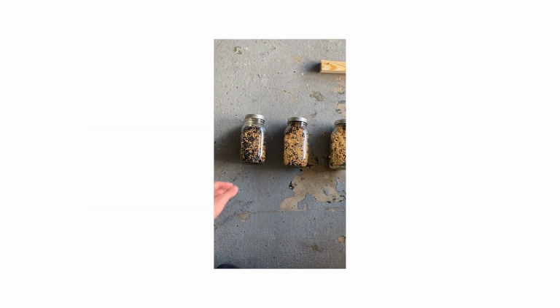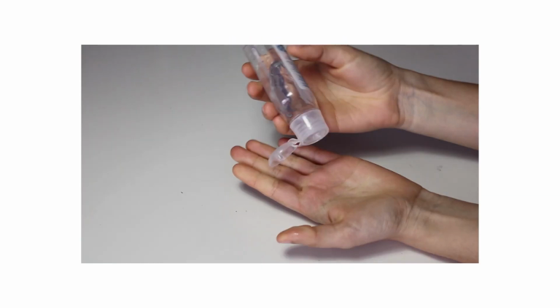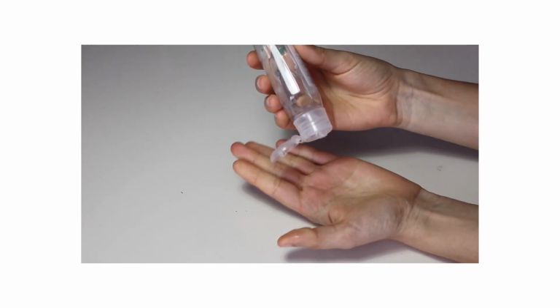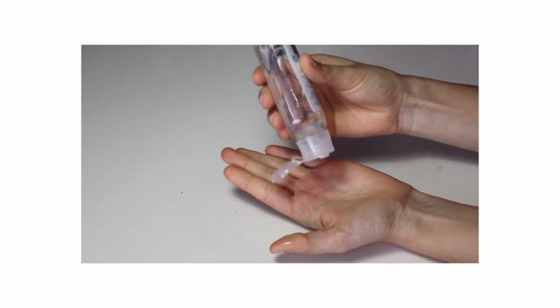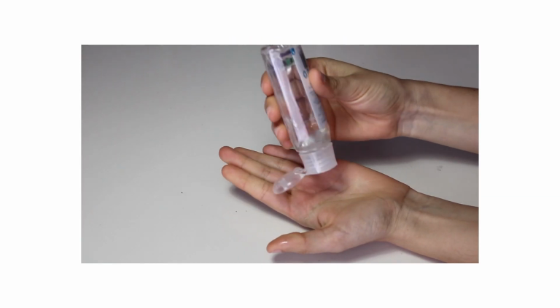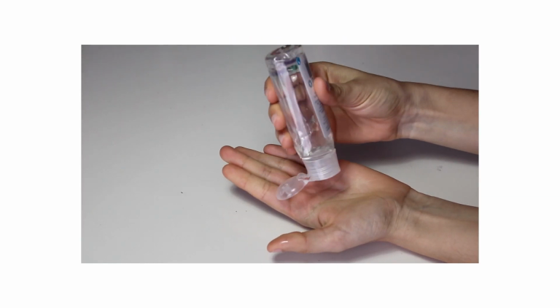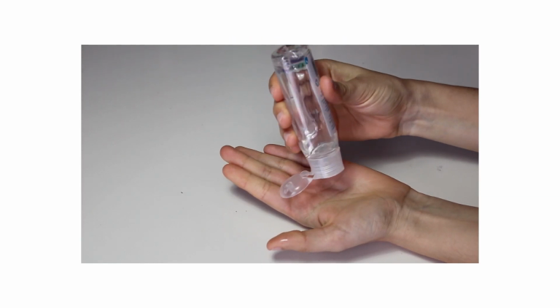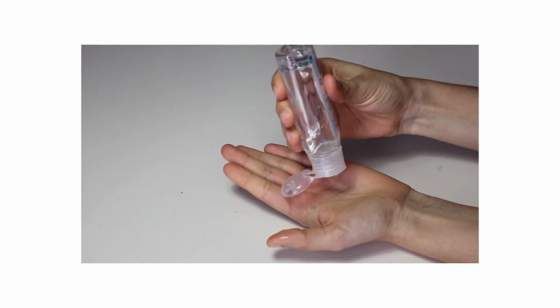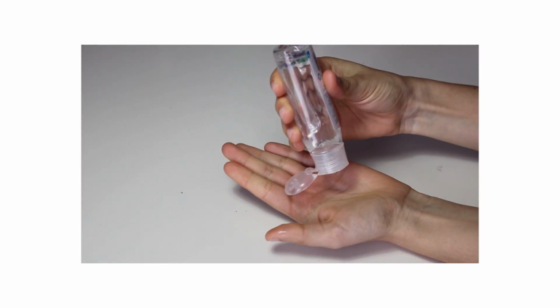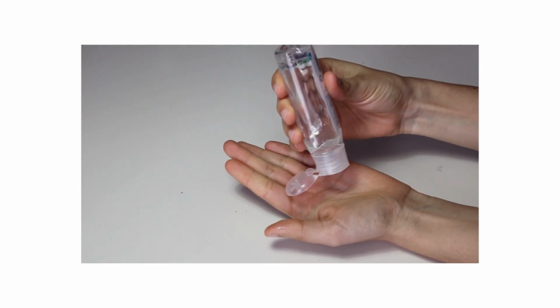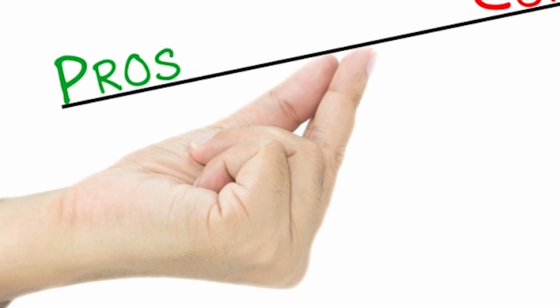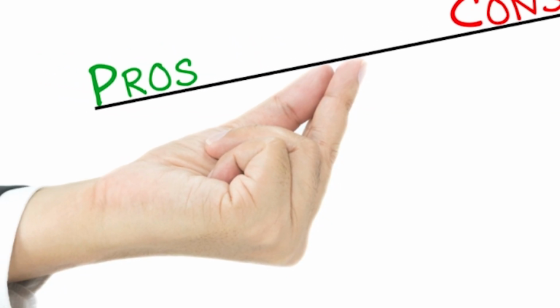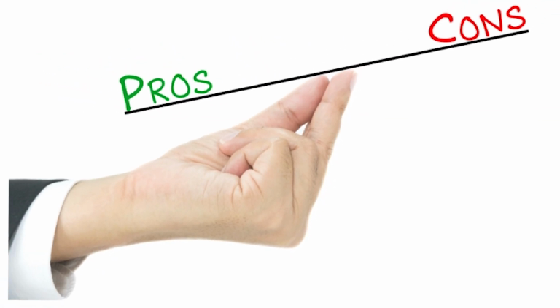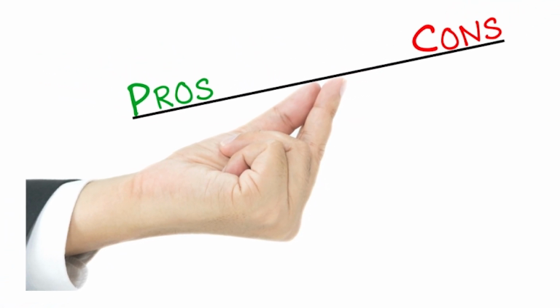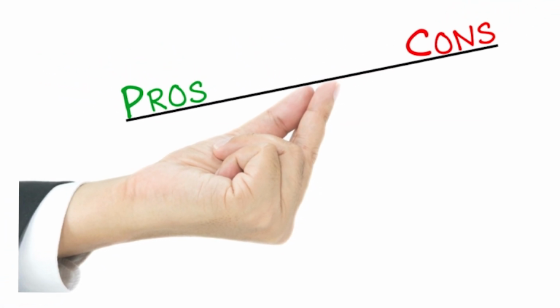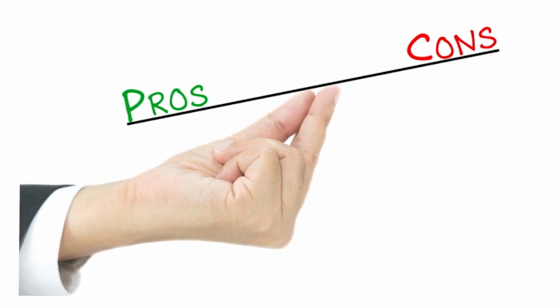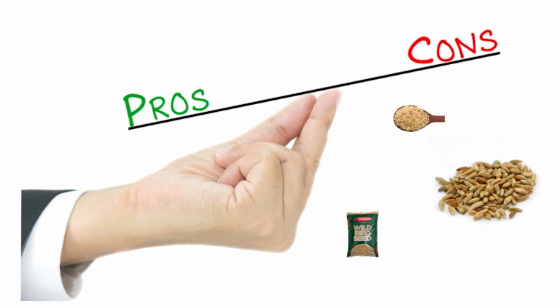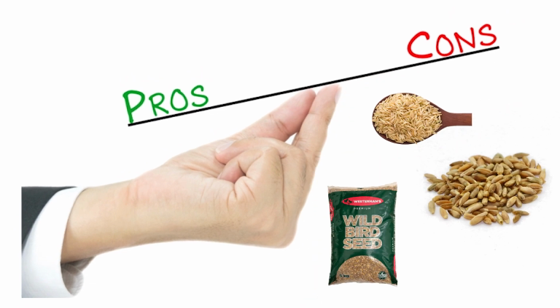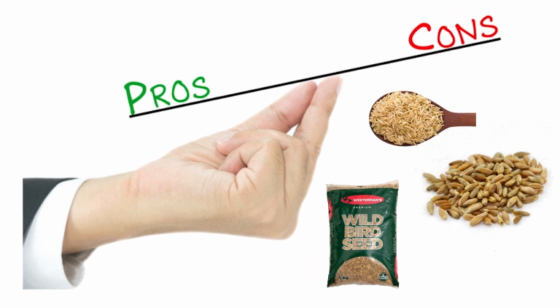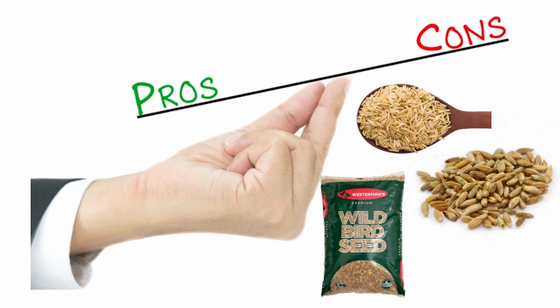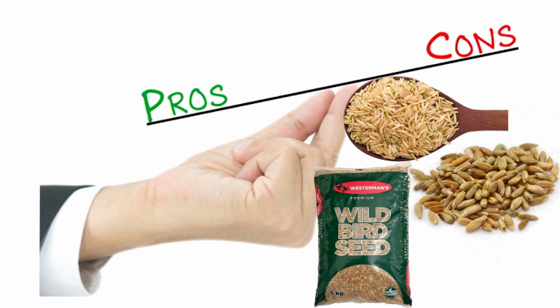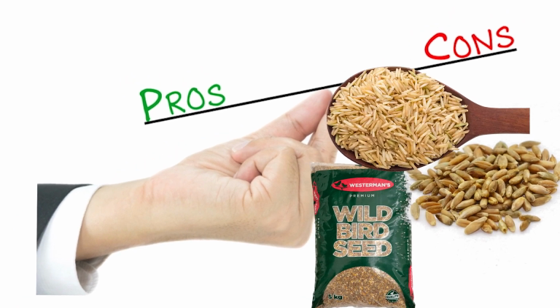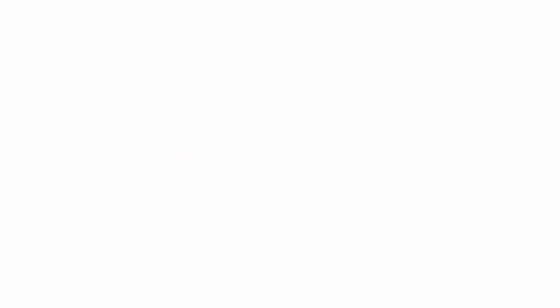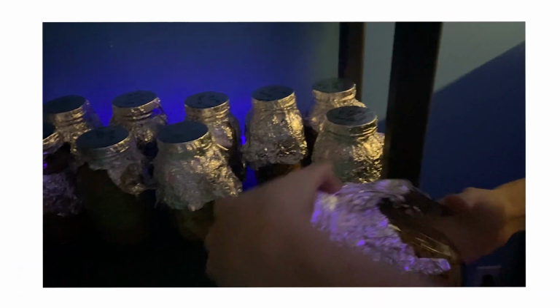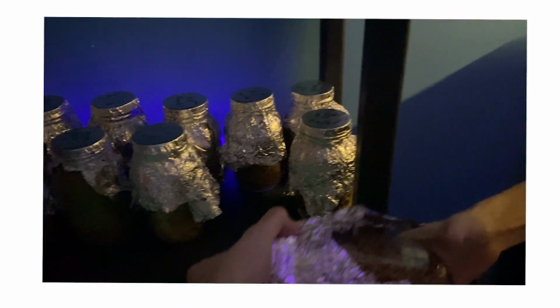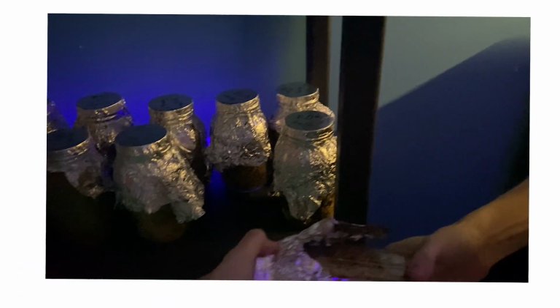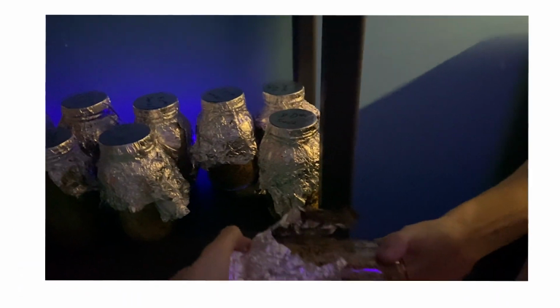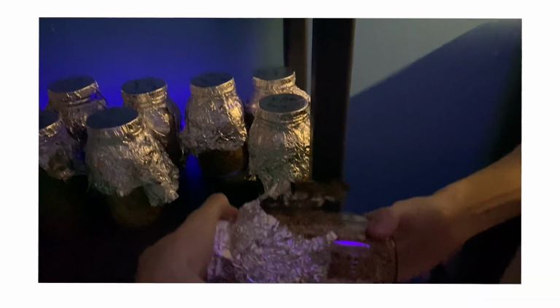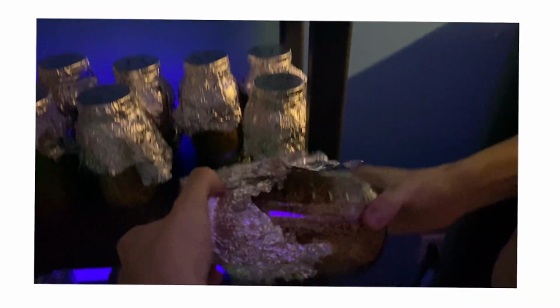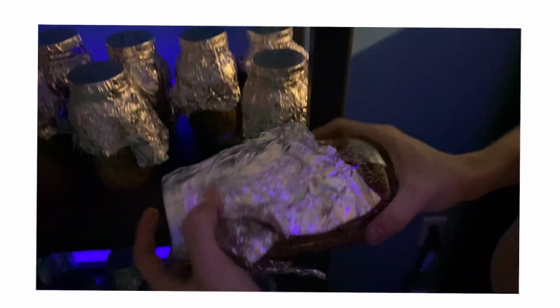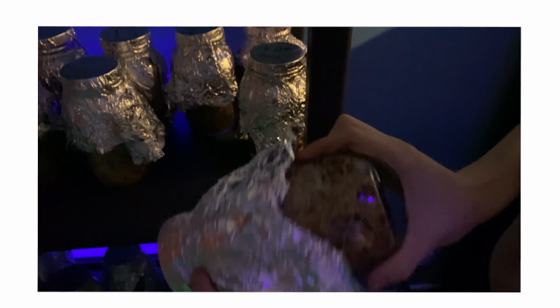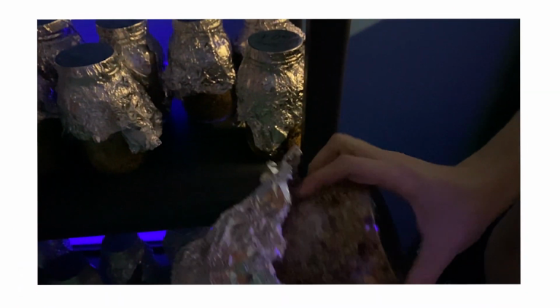We'll cover methods of sanitization, the pros and cons of each grain type, and which of these grains is our personal preference.